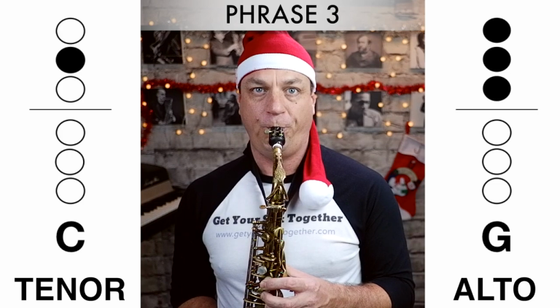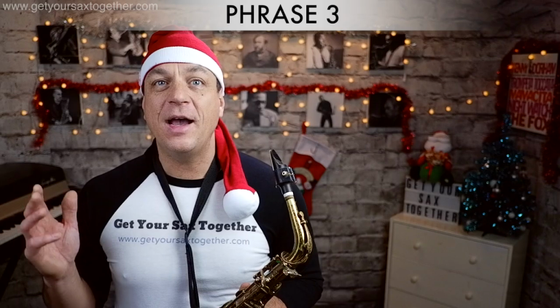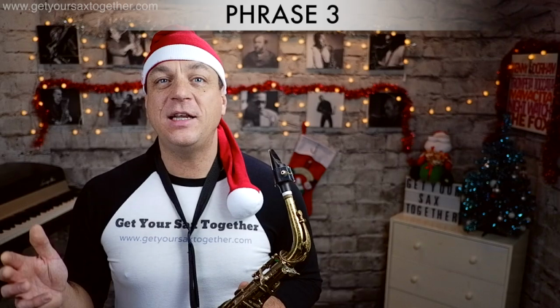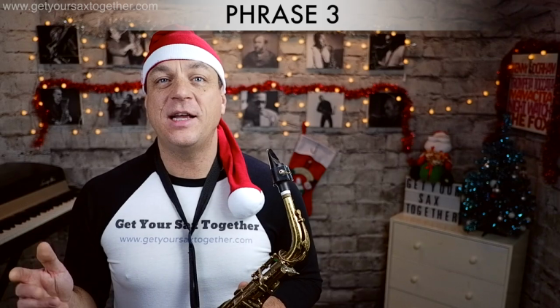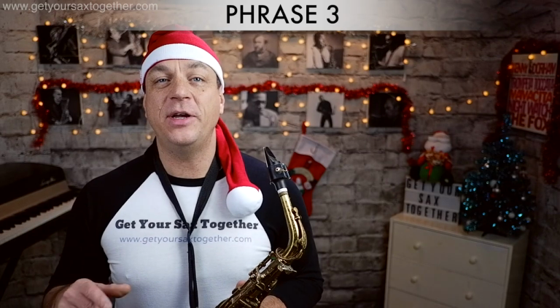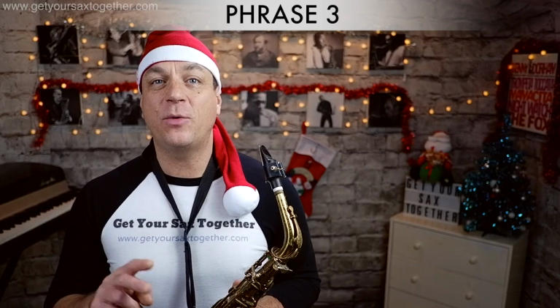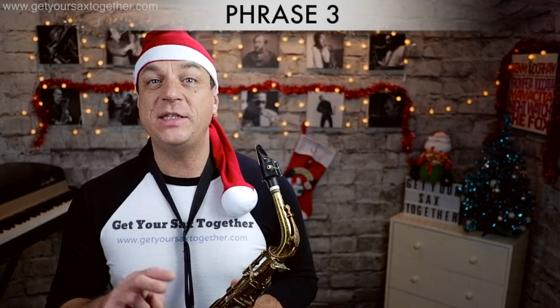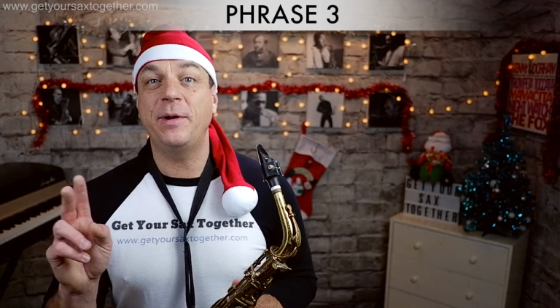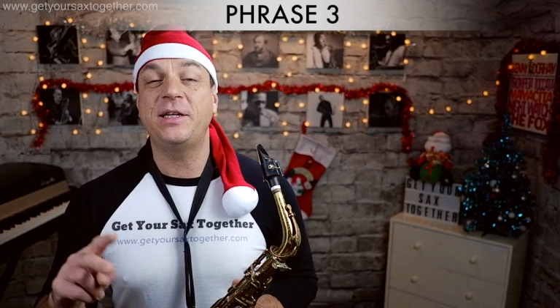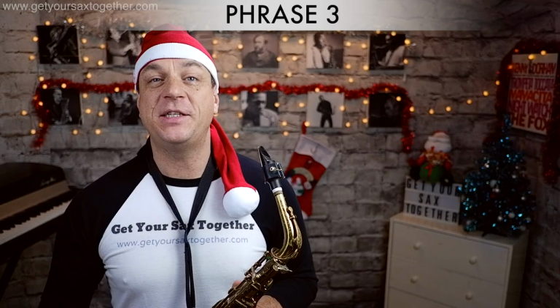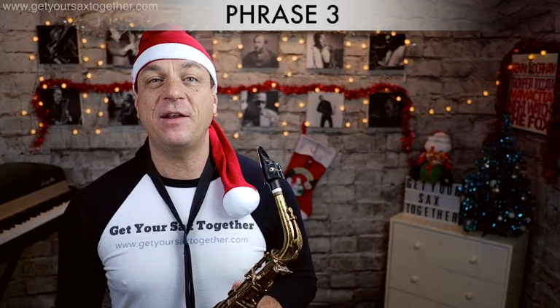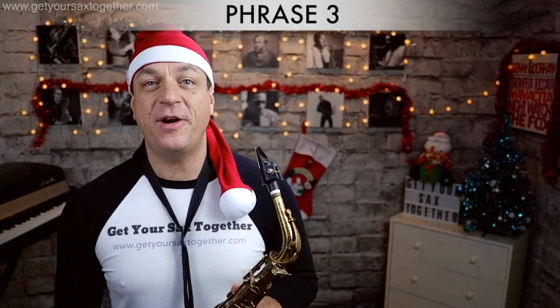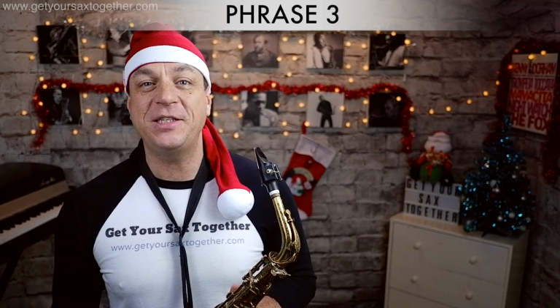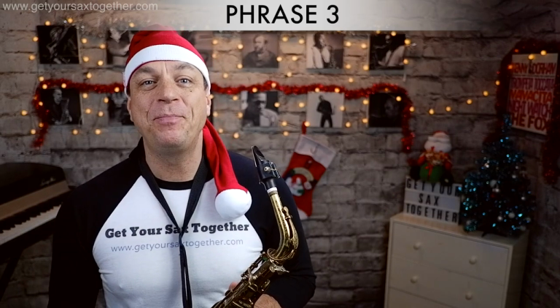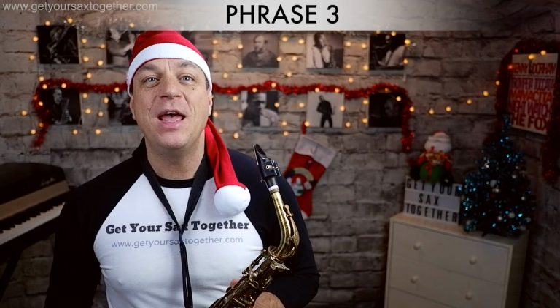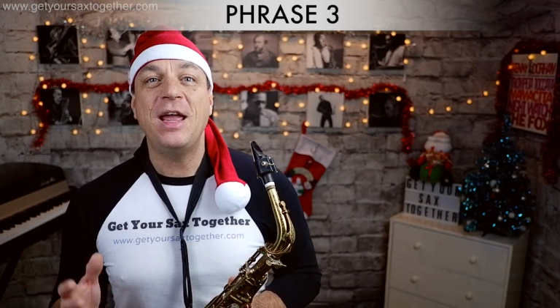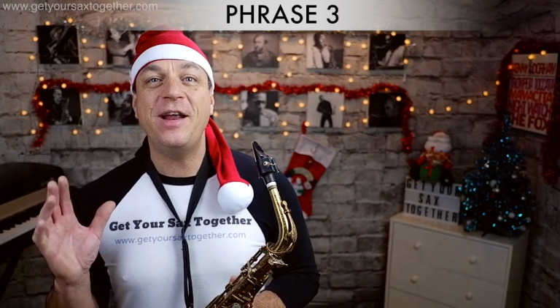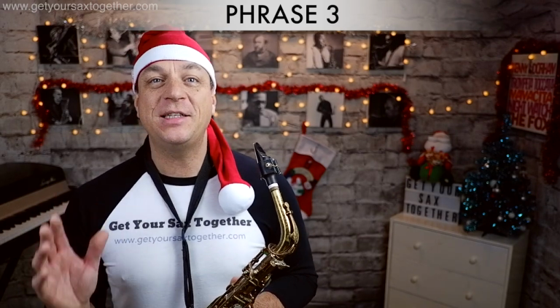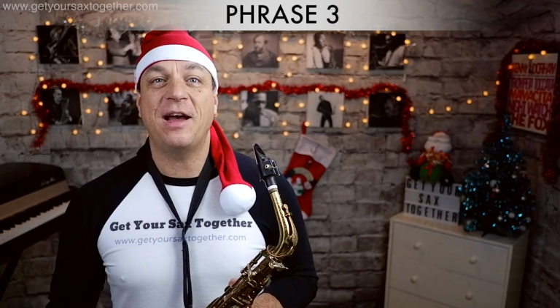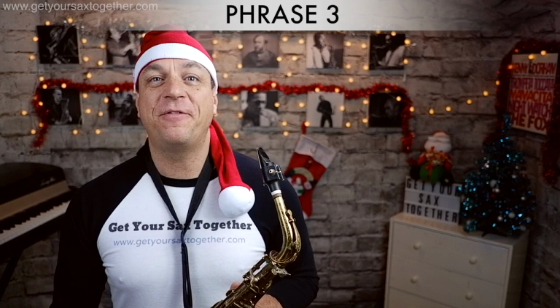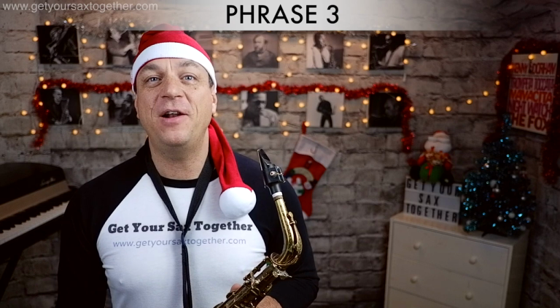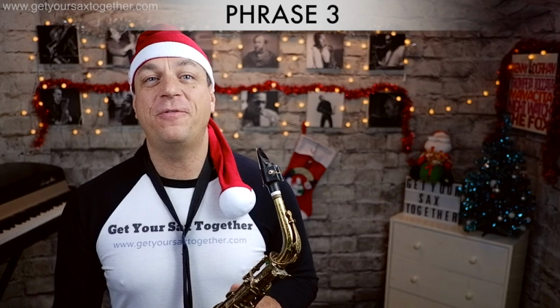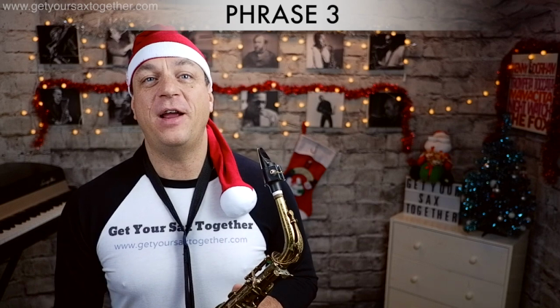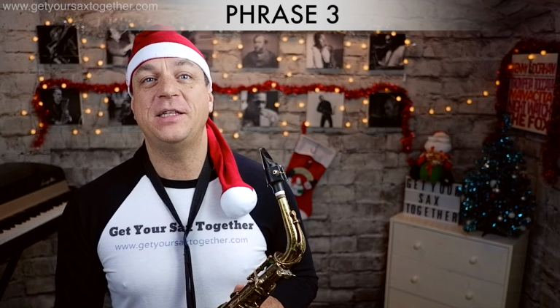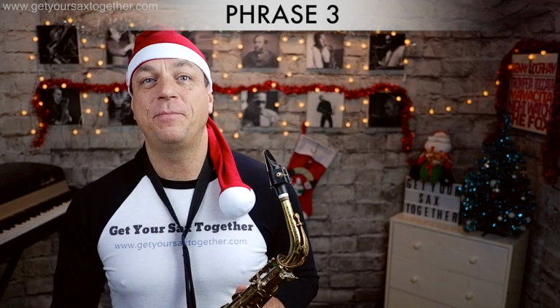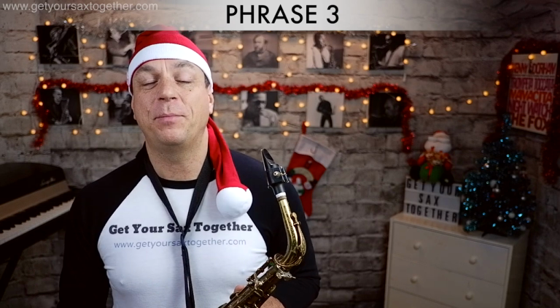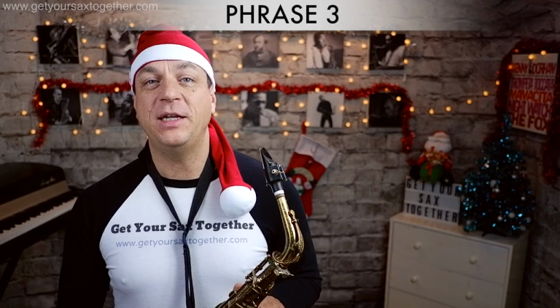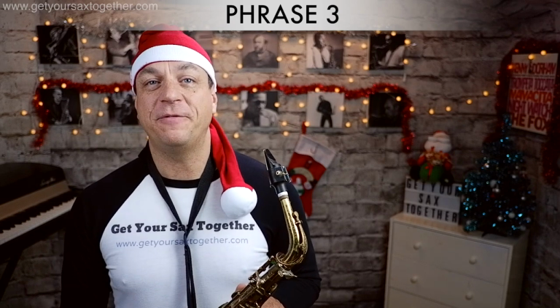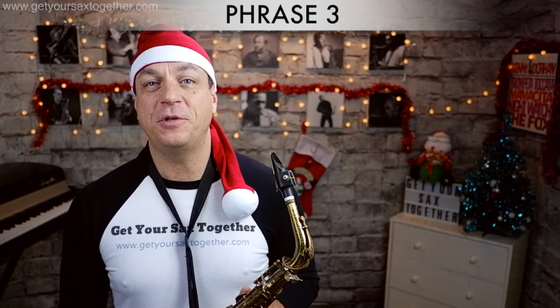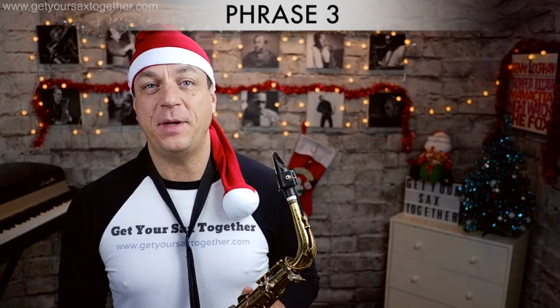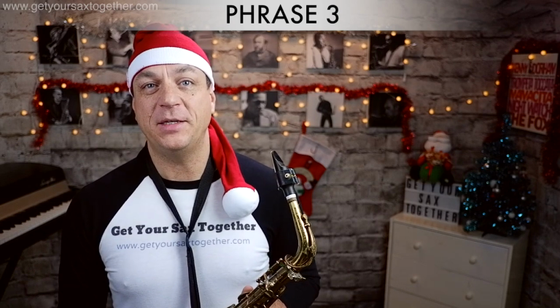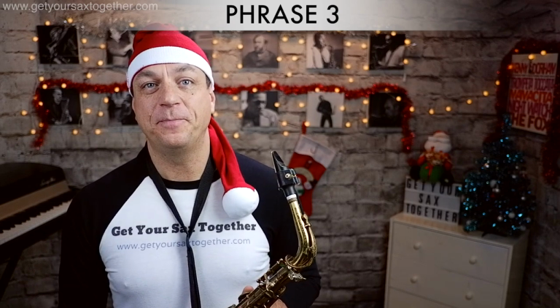As you can tell, it's quite similar to the second phrase. Here is that final phrase played at full speed.